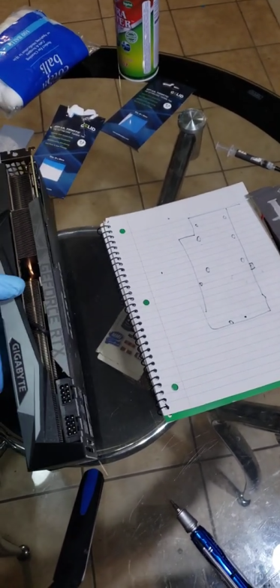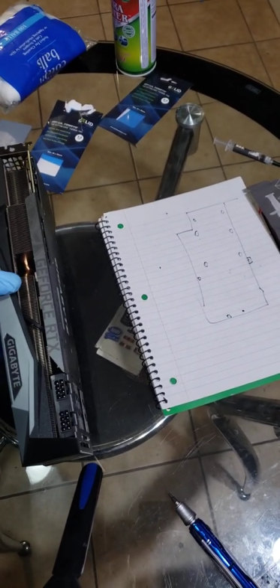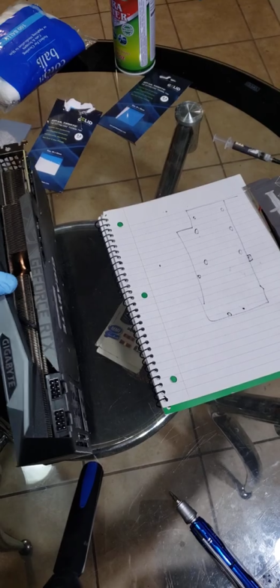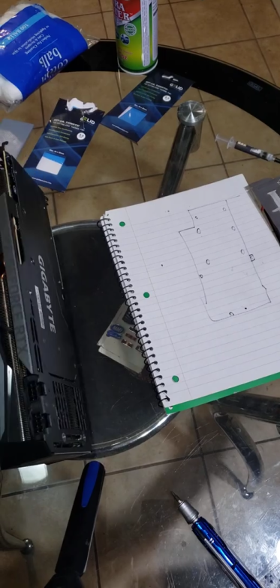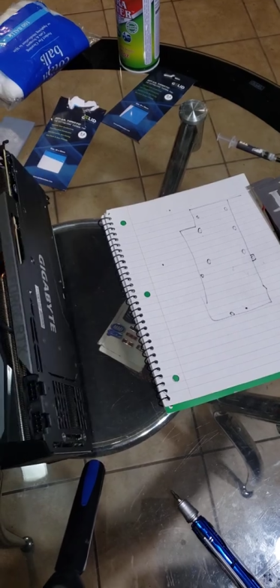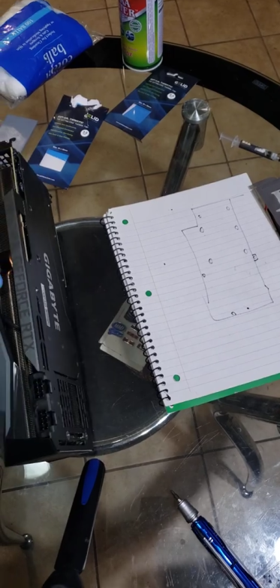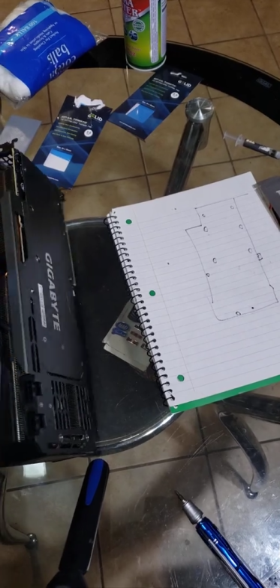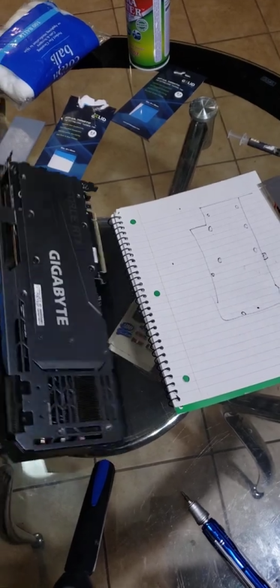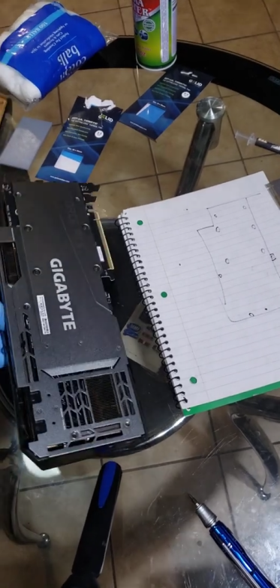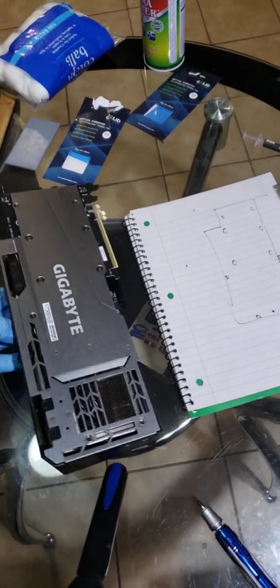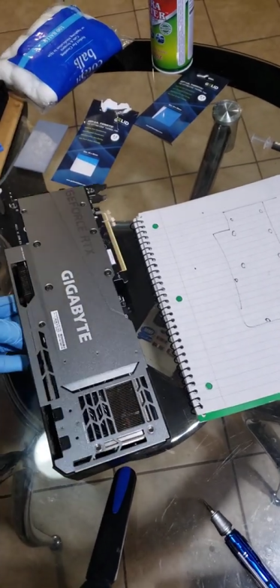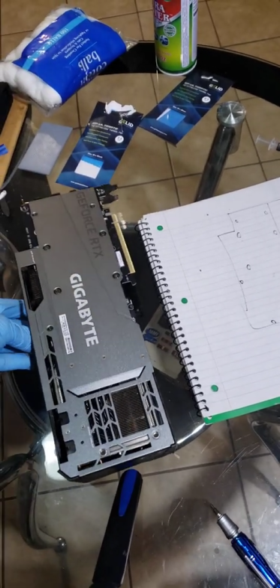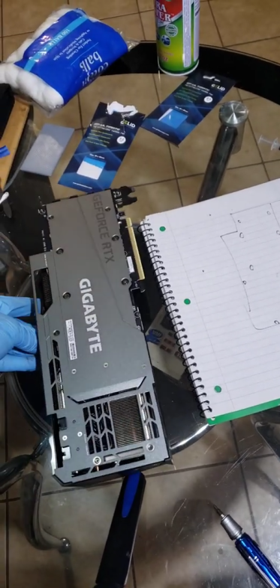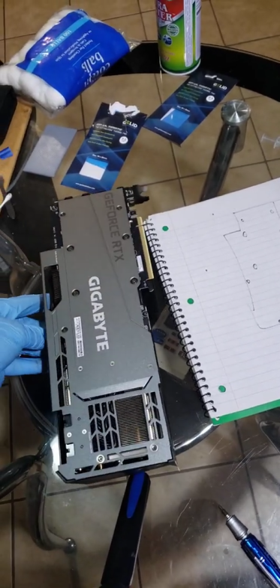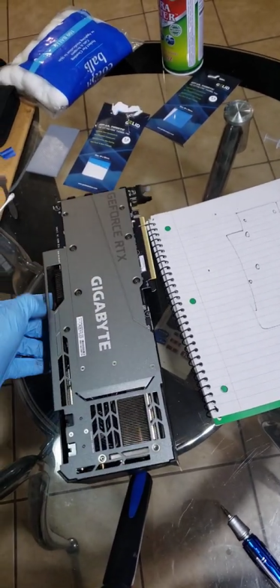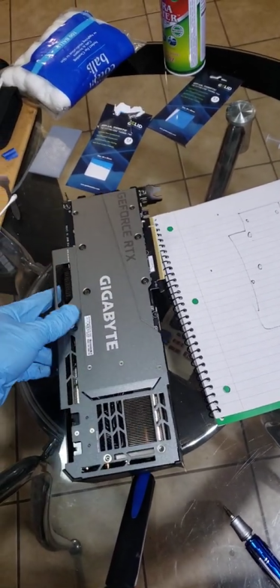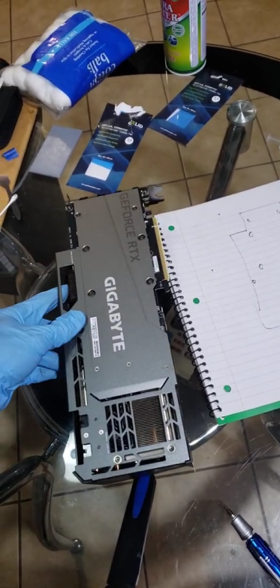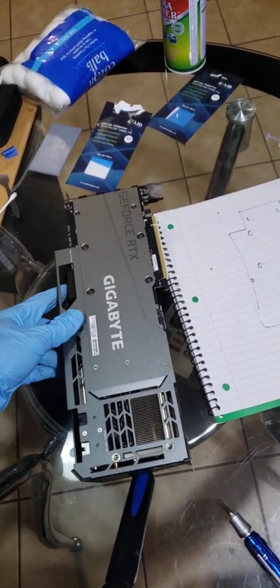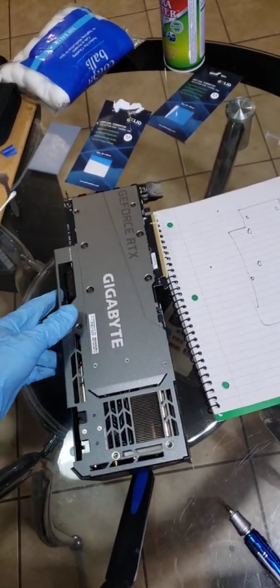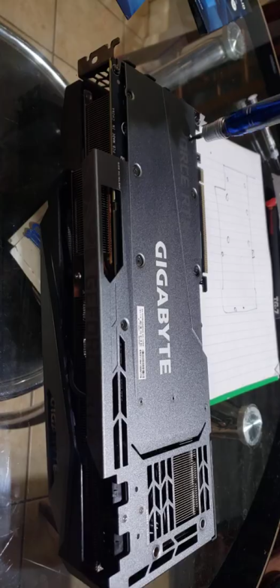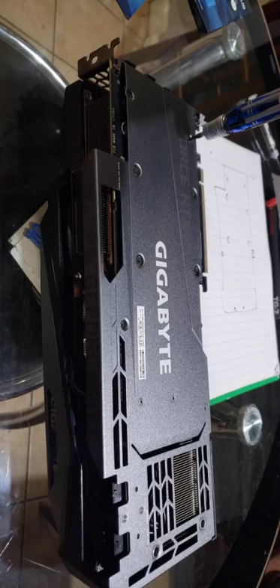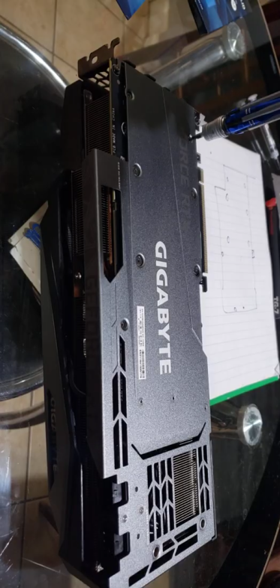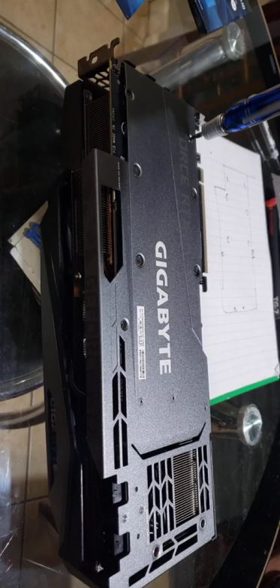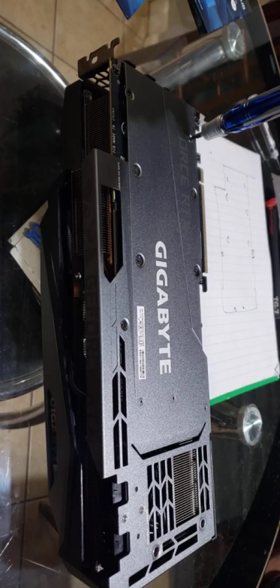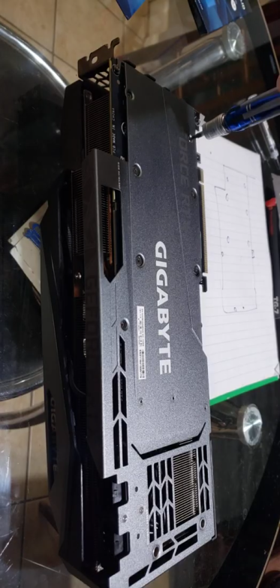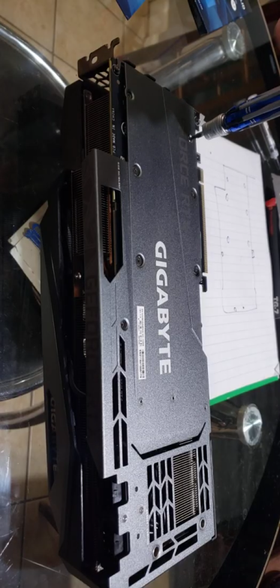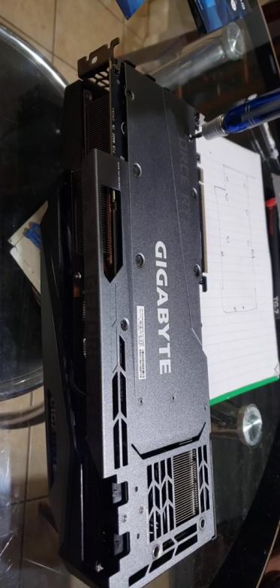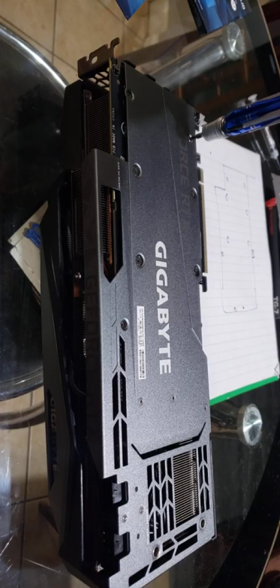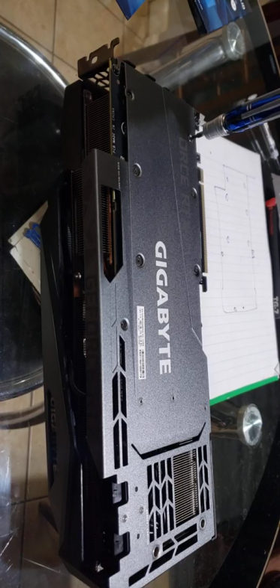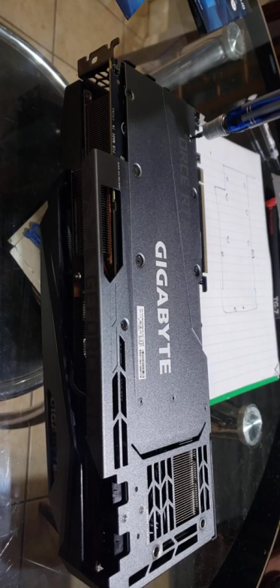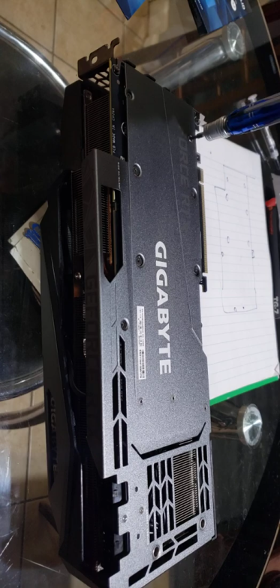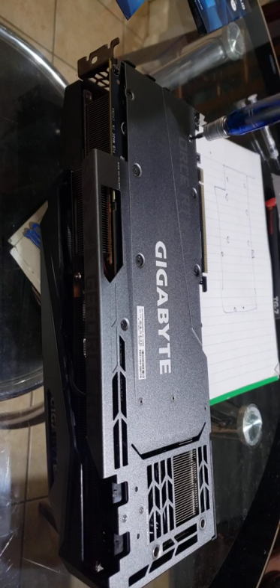I've made a little template here to remind me where all my screws go. Here we go, let's get these screws taken out.